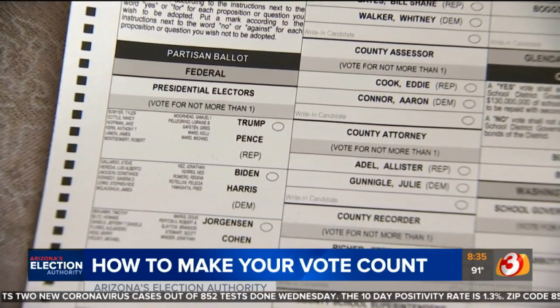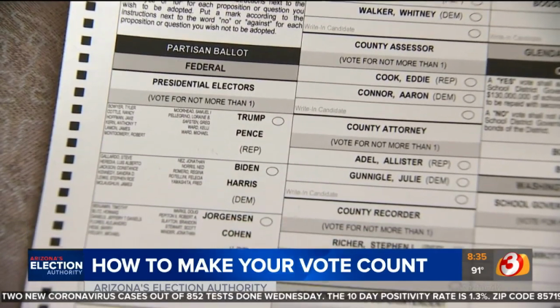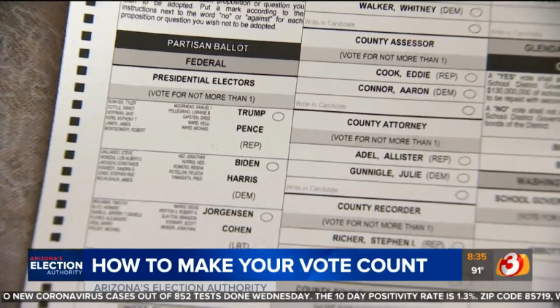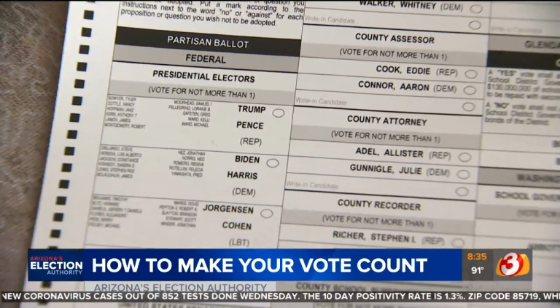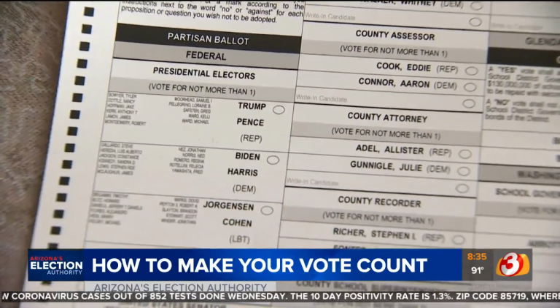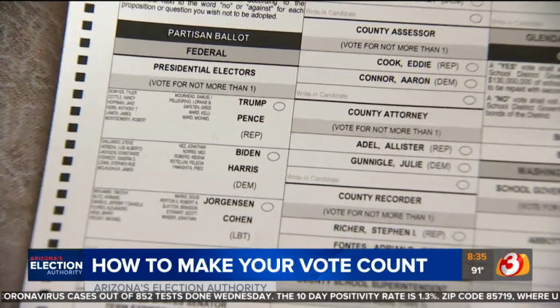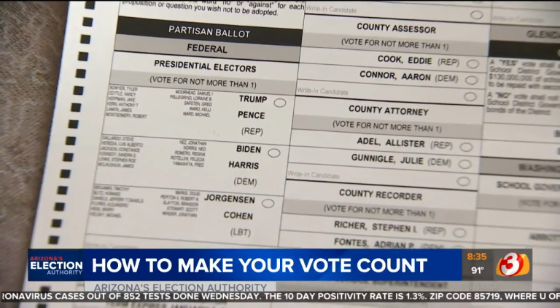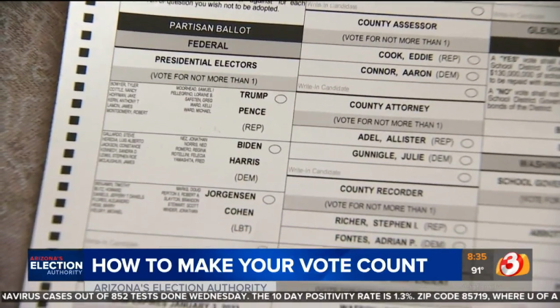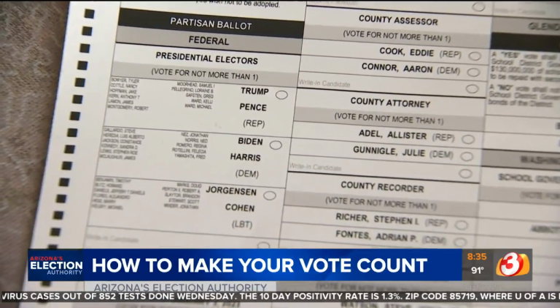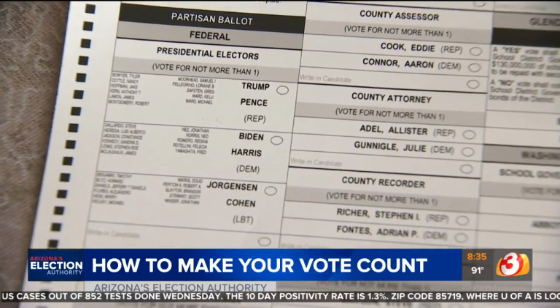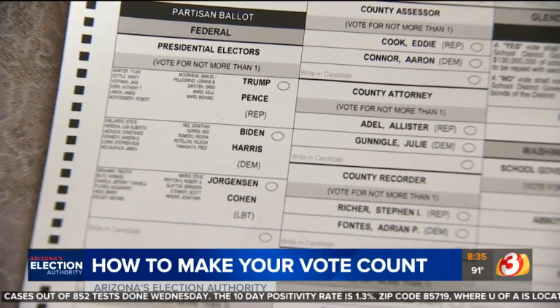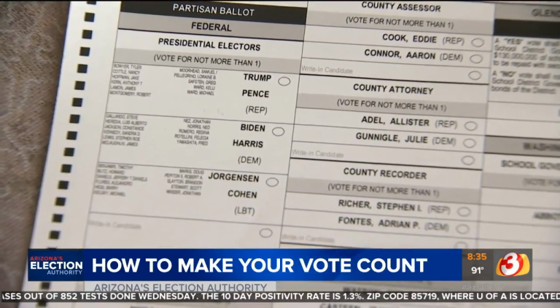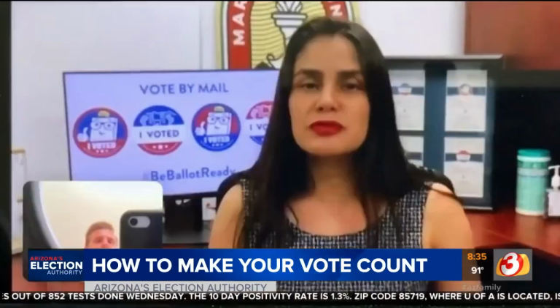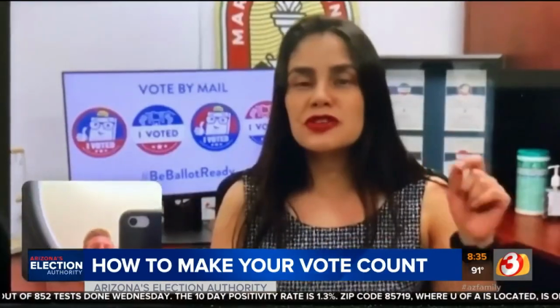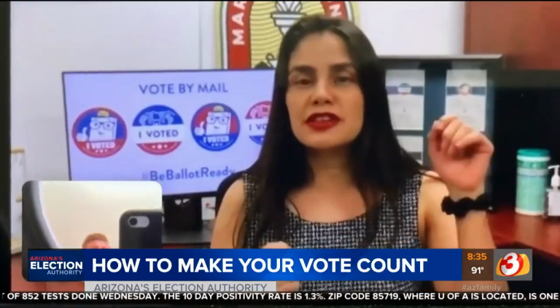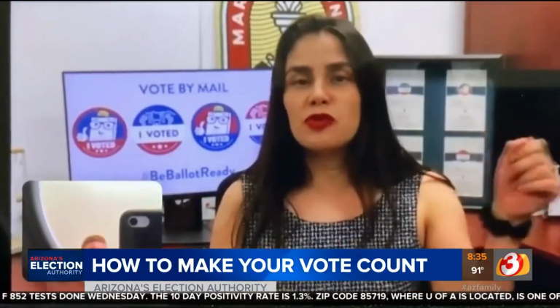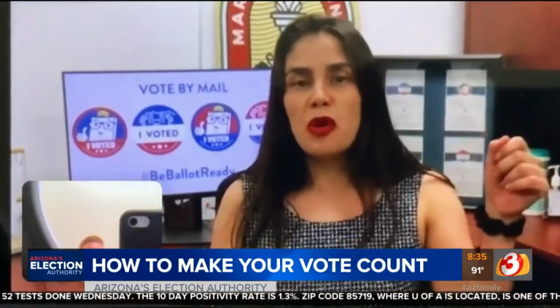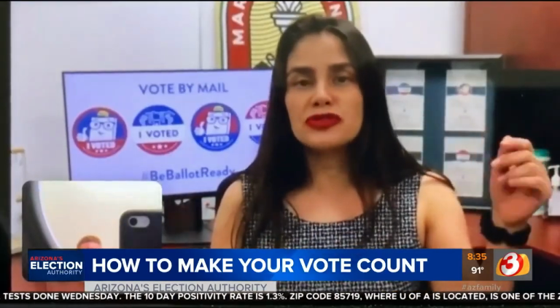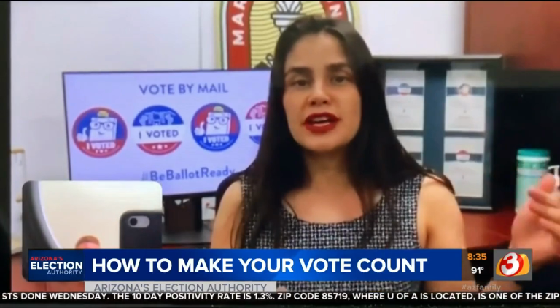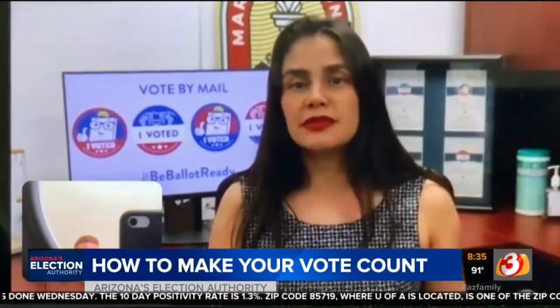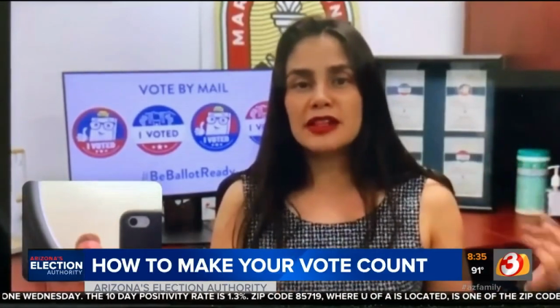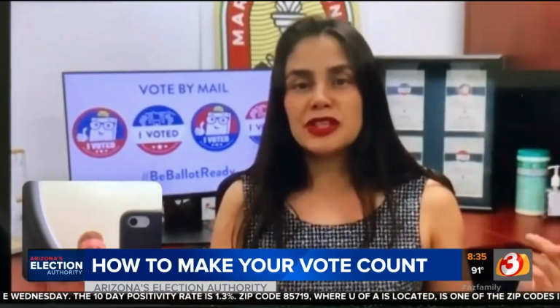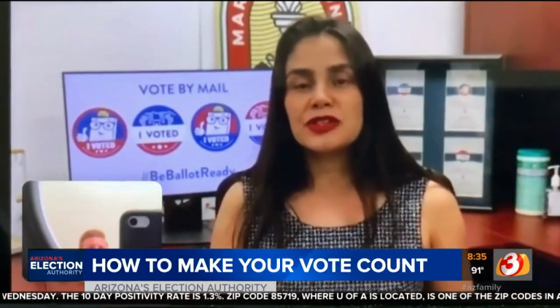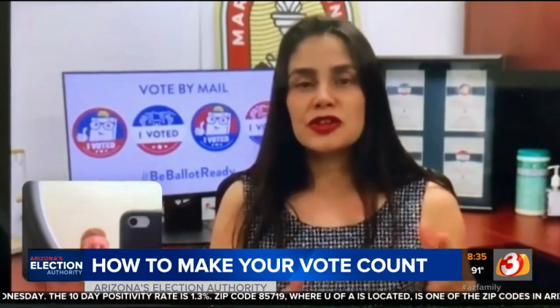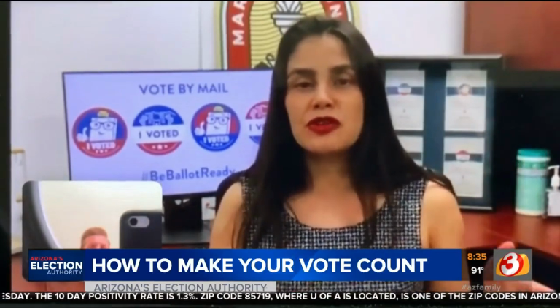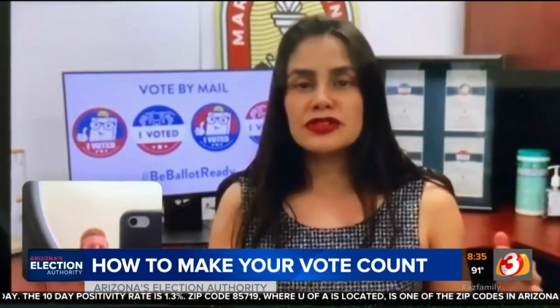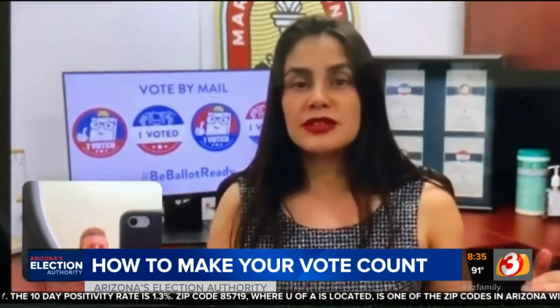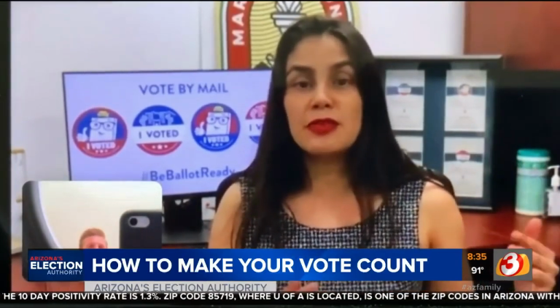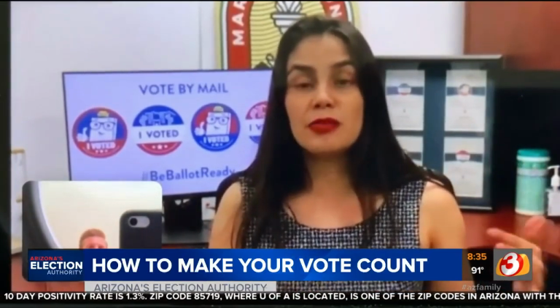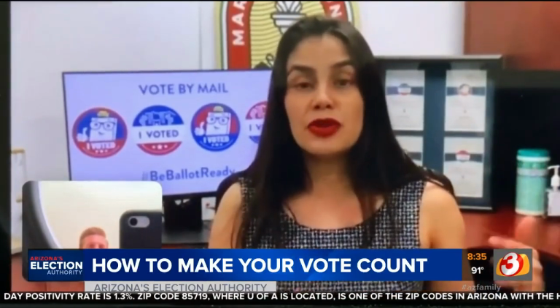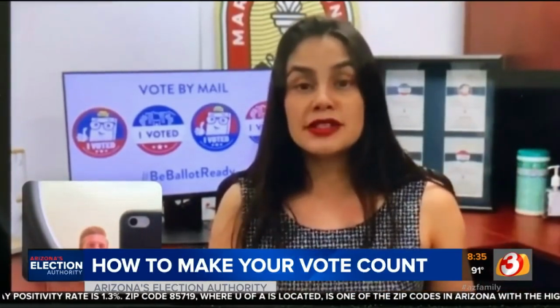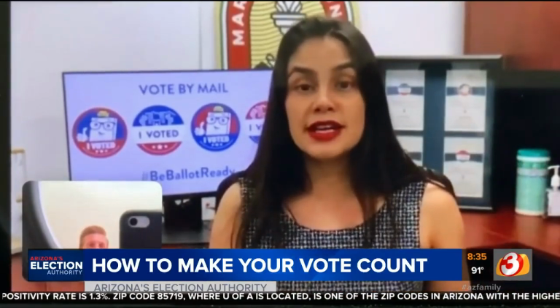But don't forget how long a general election ballot is. Make sure that they vote both sides of the ballot. Make sure that they turn it over and see both contests.